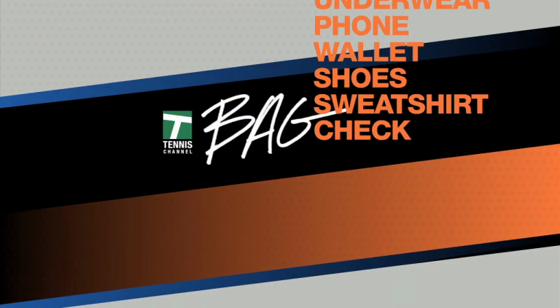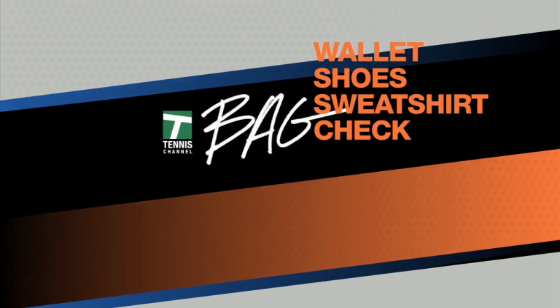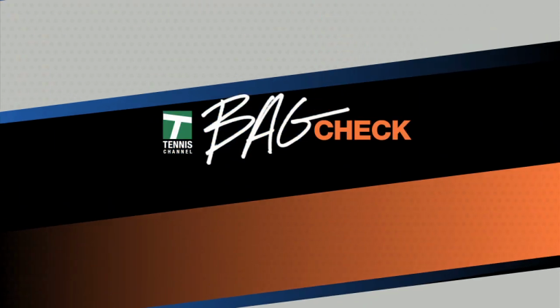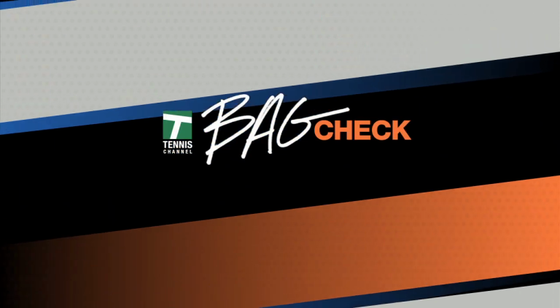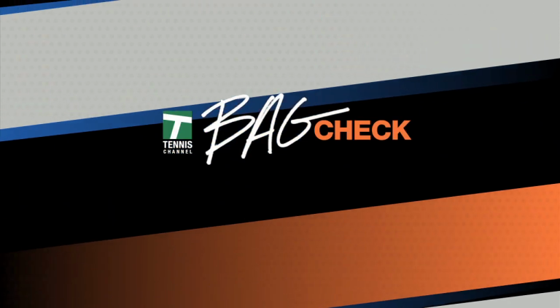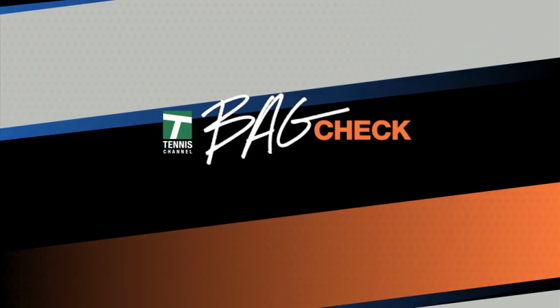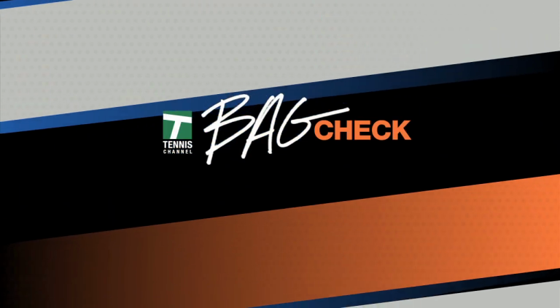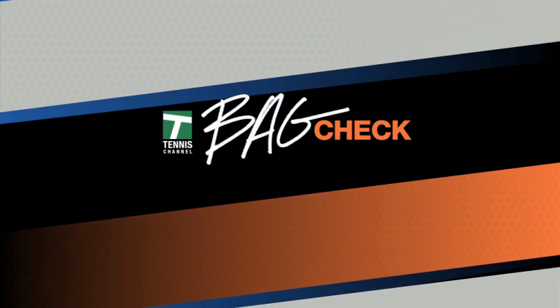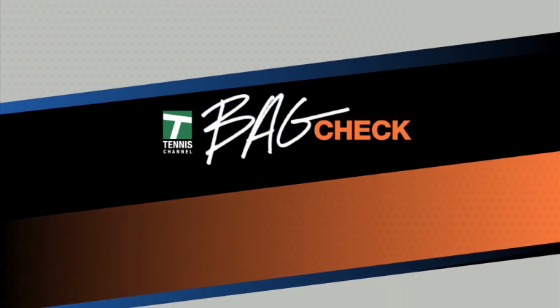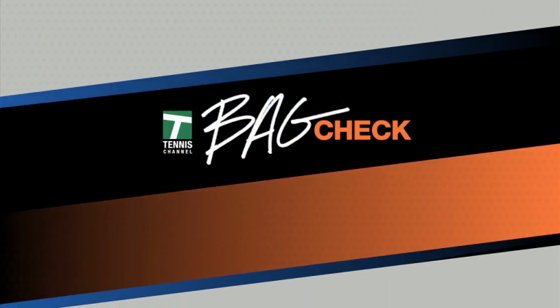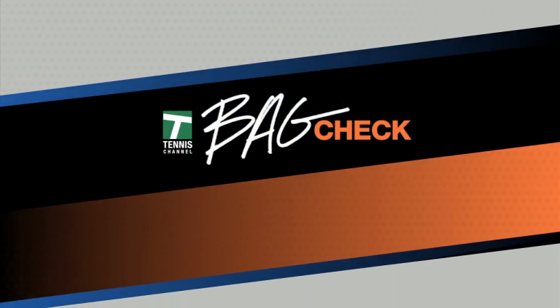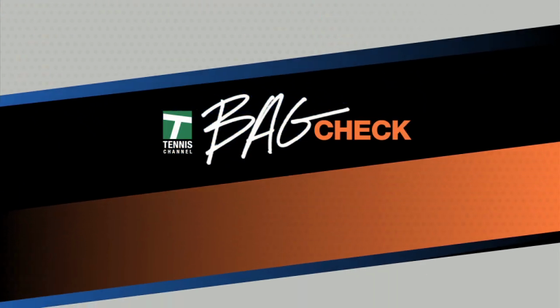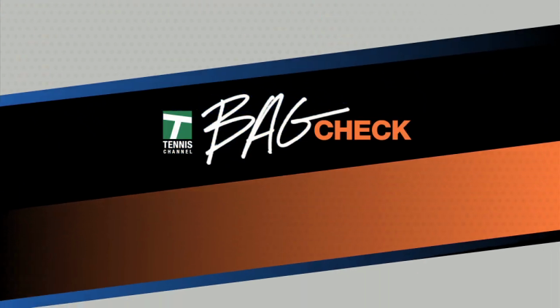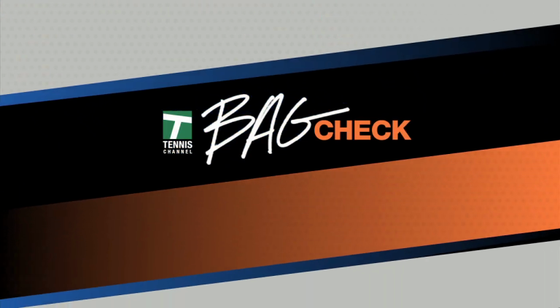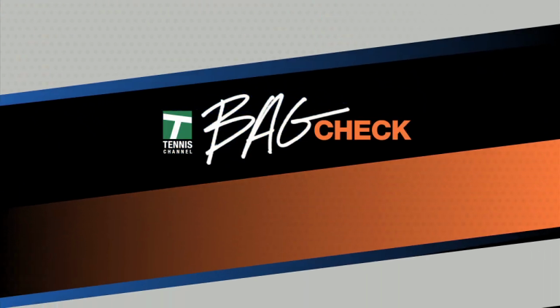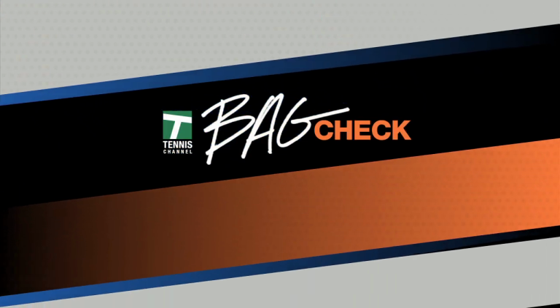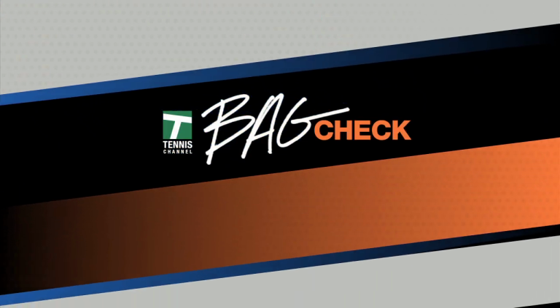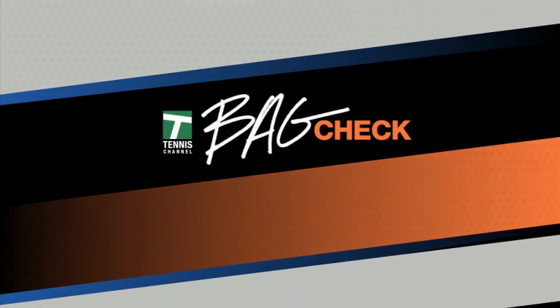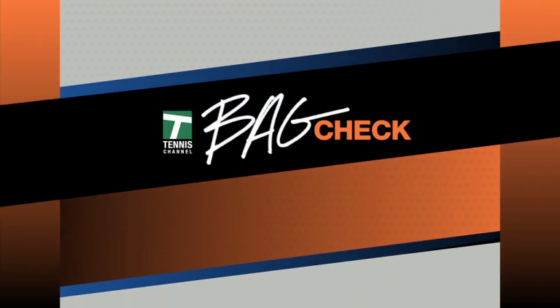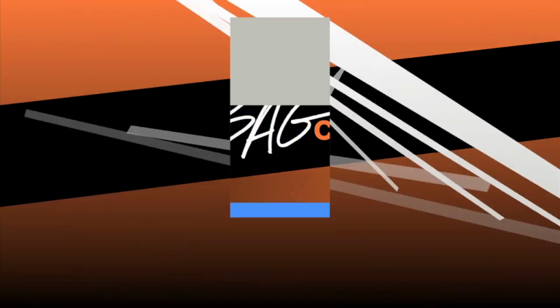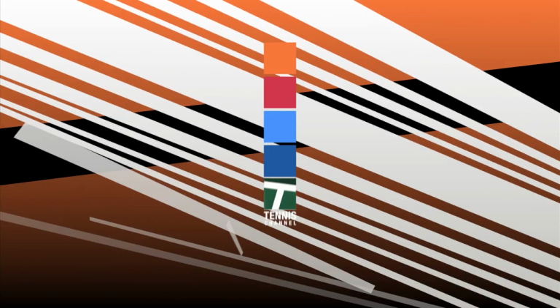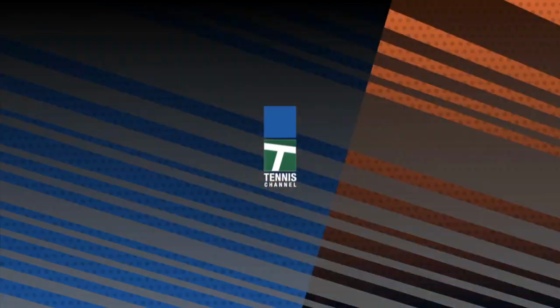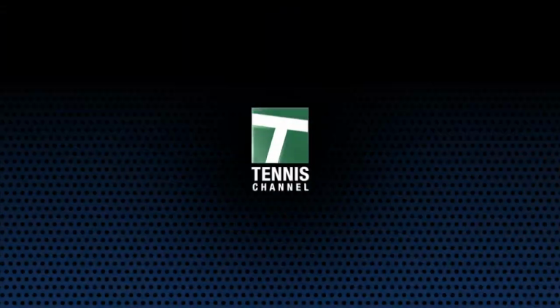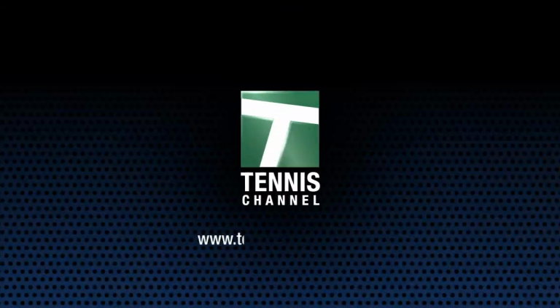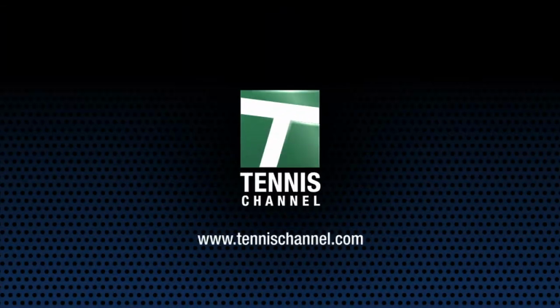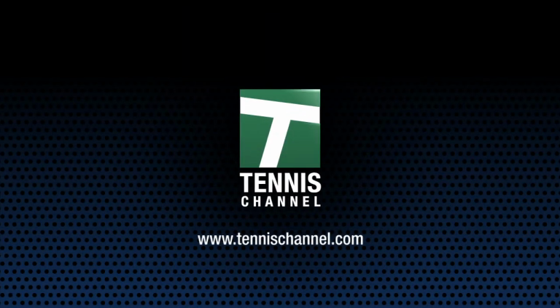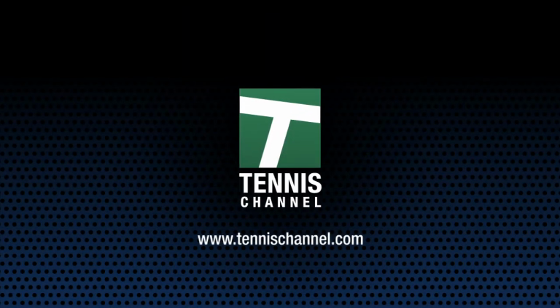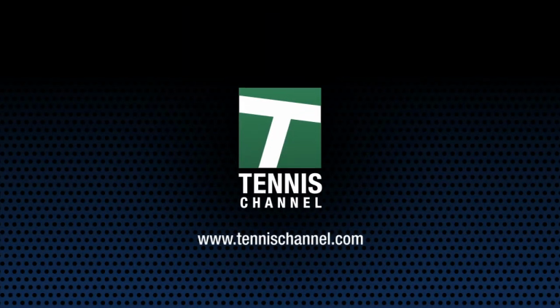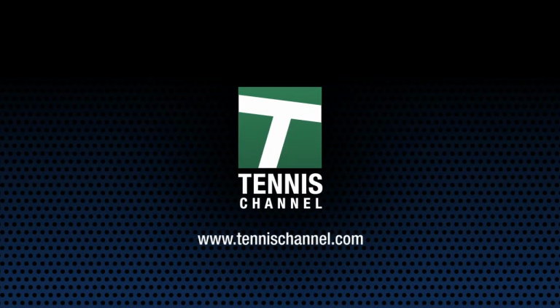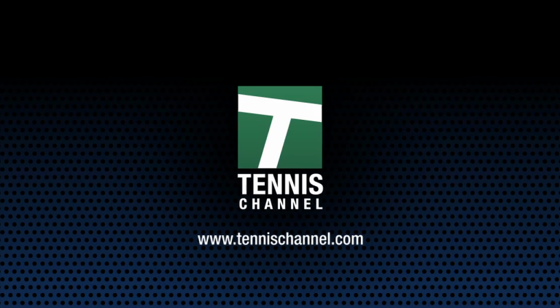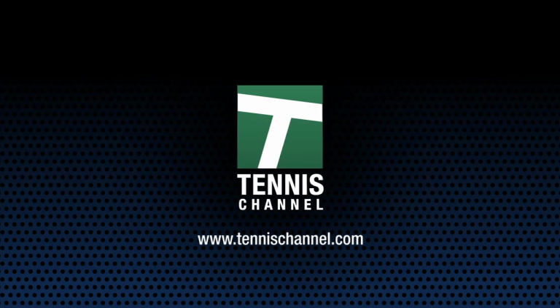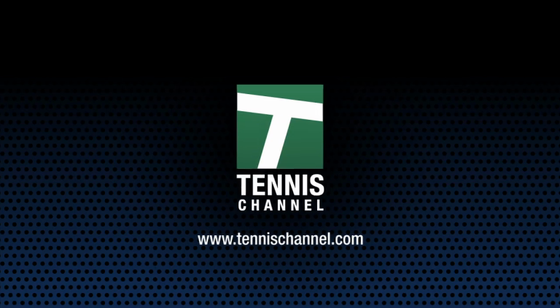This has been Bag Check. Get even more Bag Checks online at TennisChannel.com. See you next time.